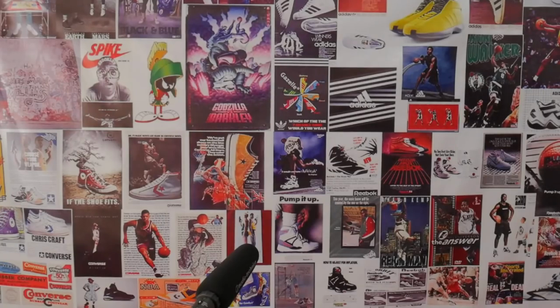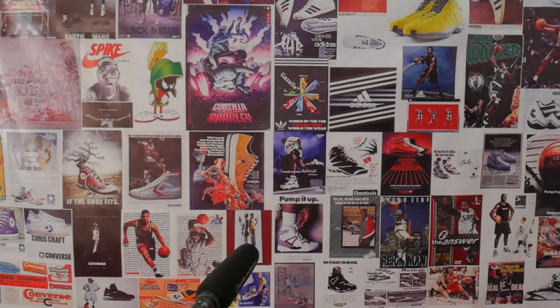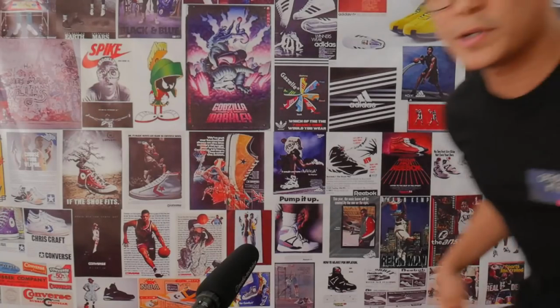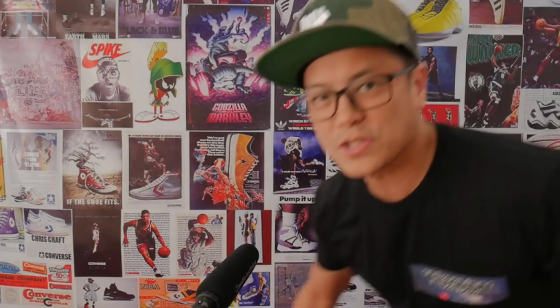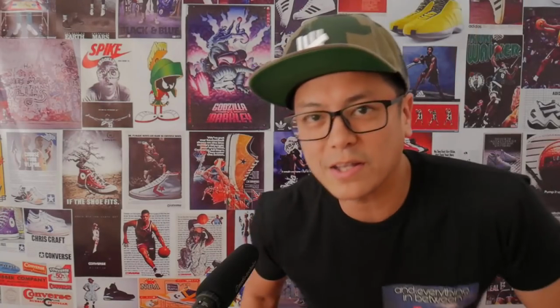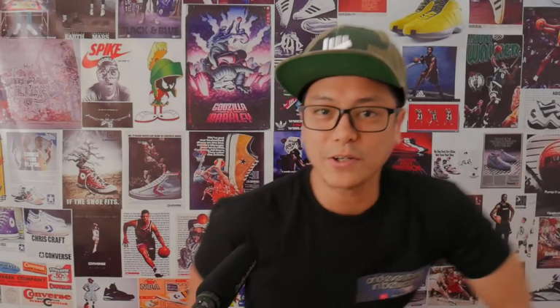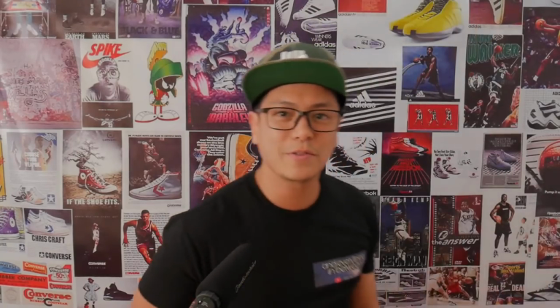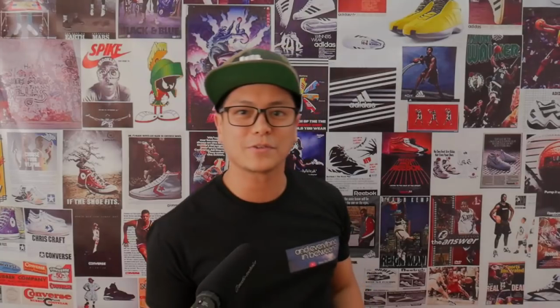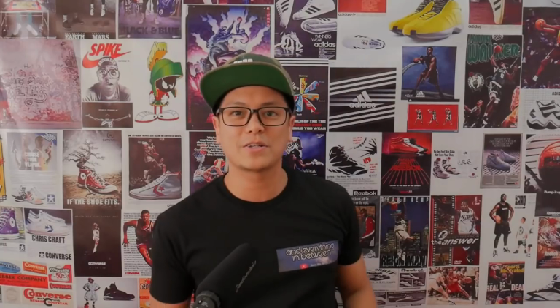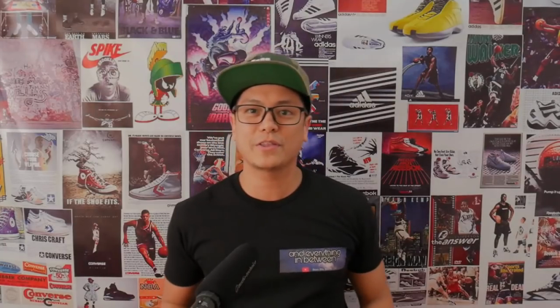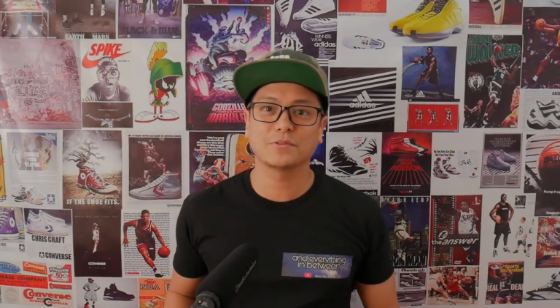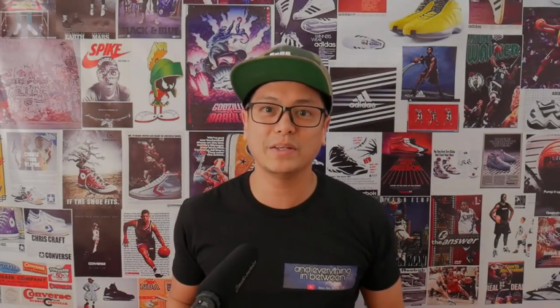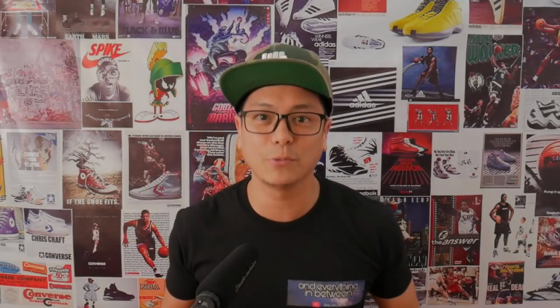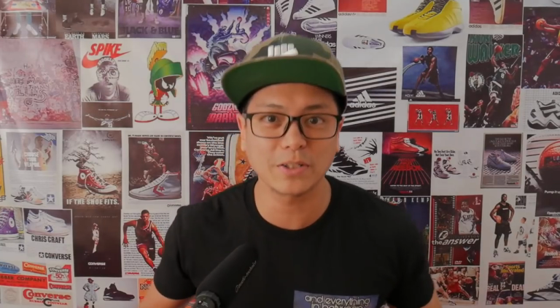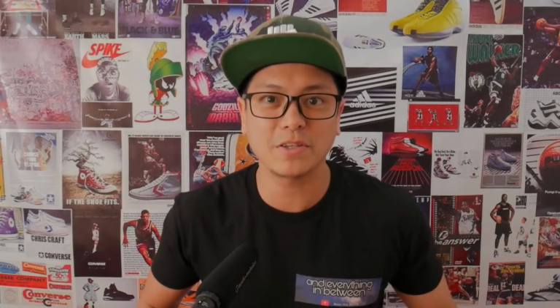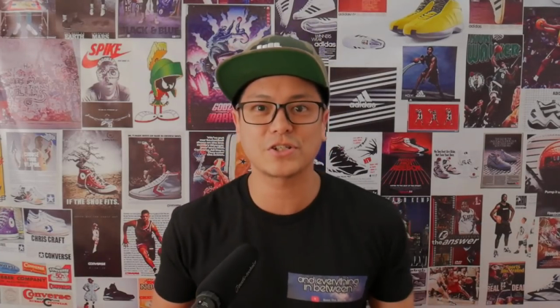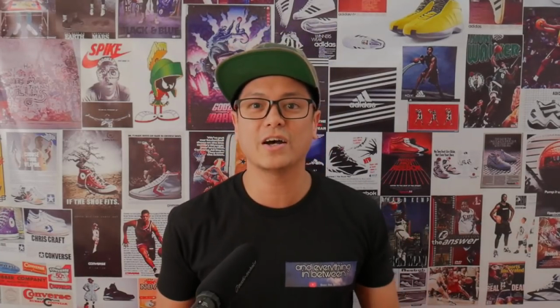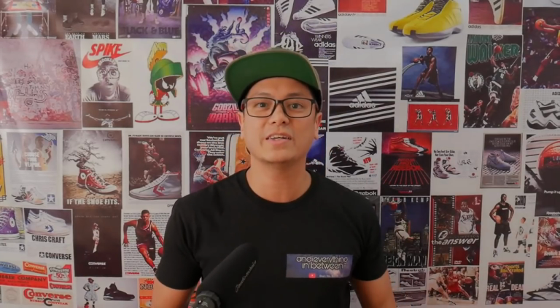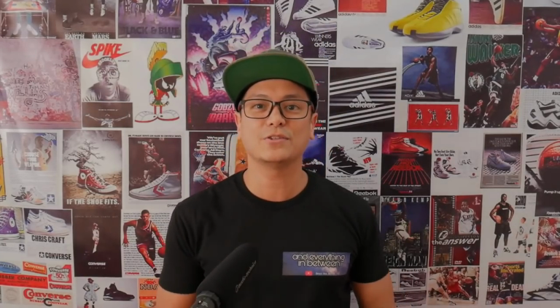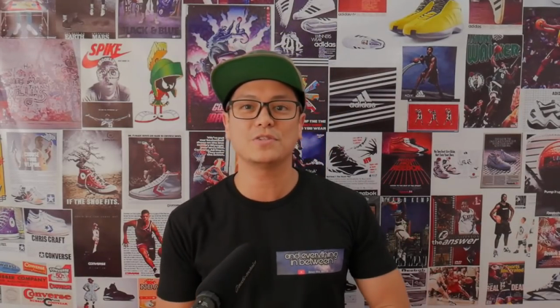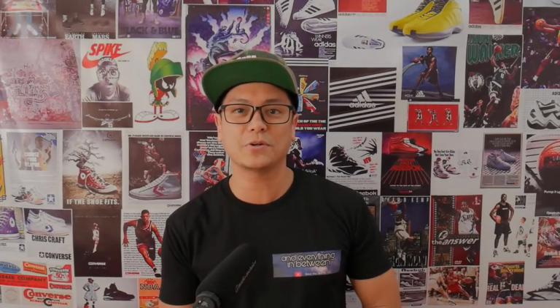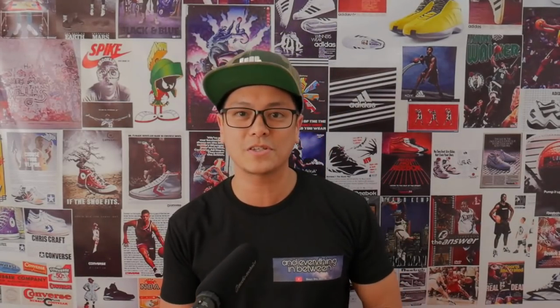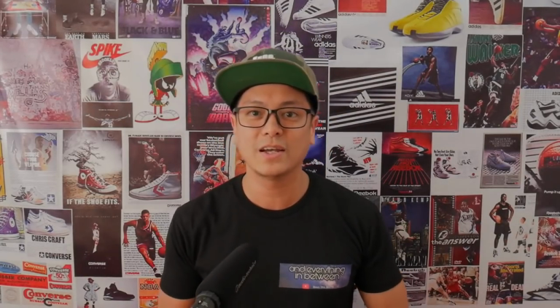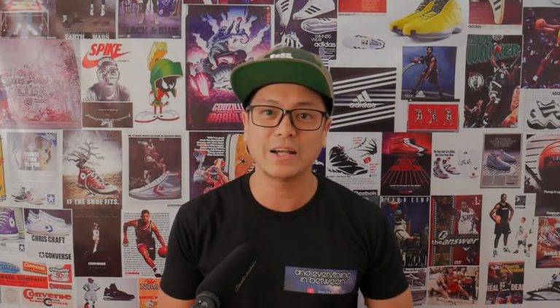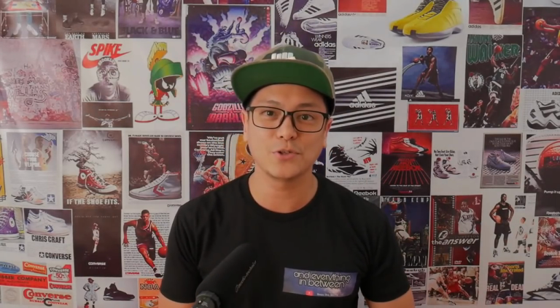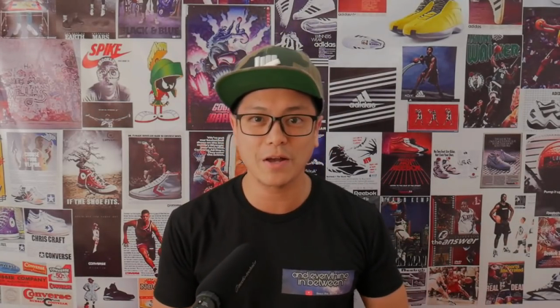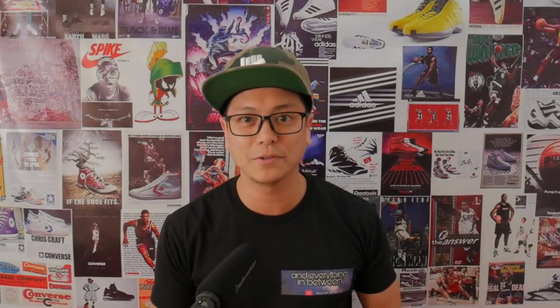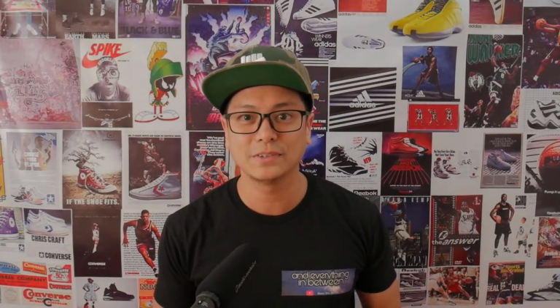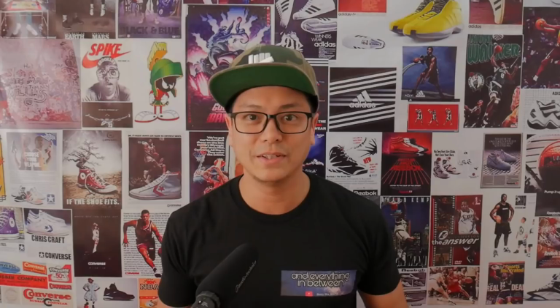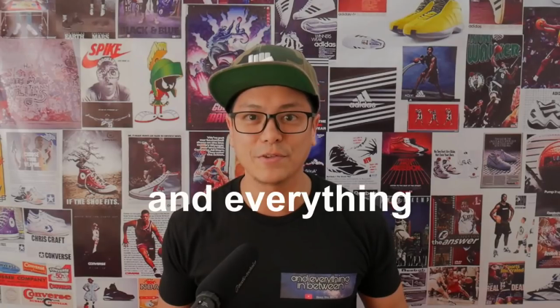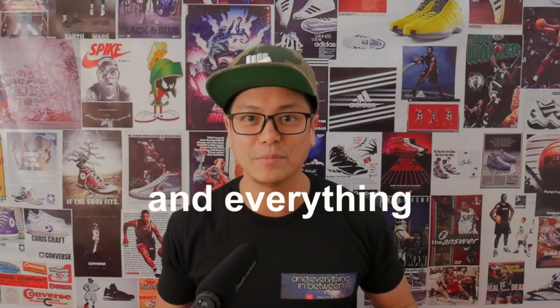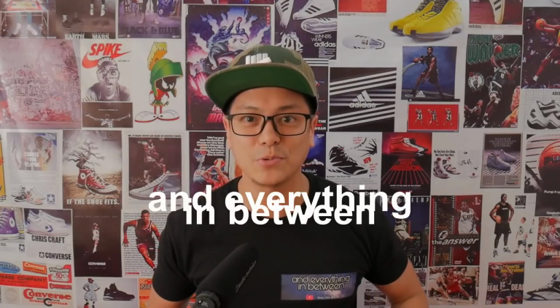Hey everybody, what's up? How's it going? Thanks for watching. Thanks for being here. Welcome. This is Sean. I do sneakers. I do travel. And everything in between.